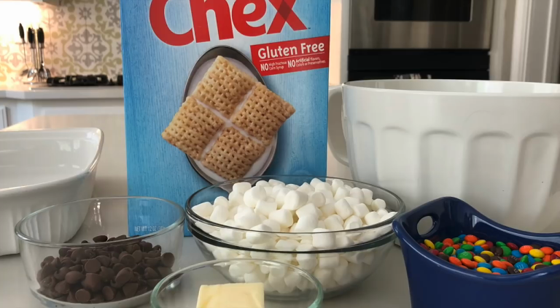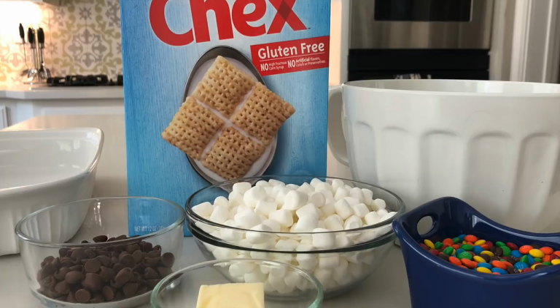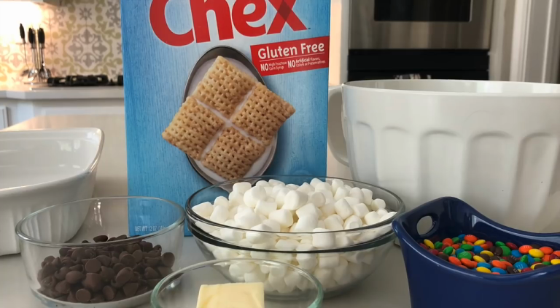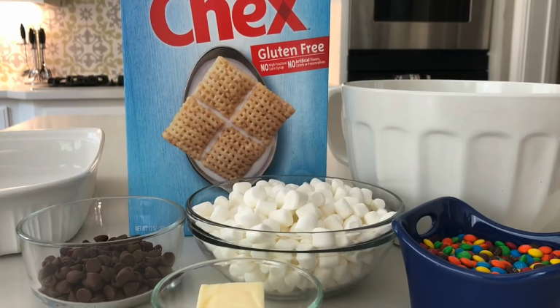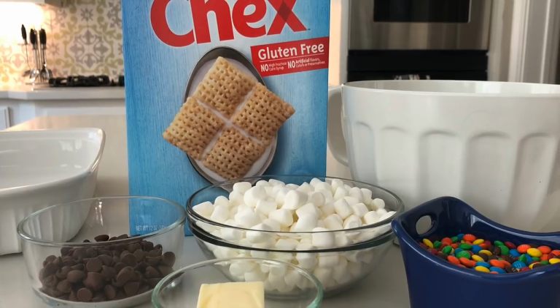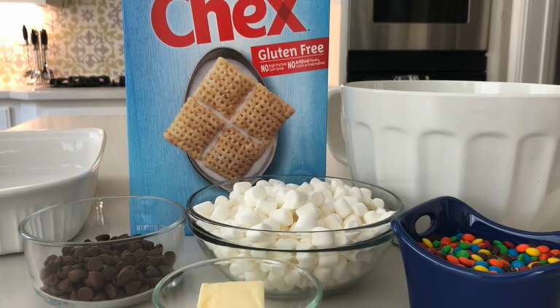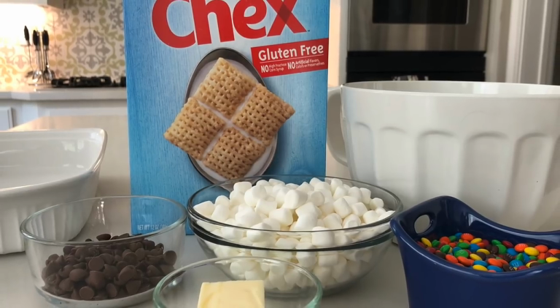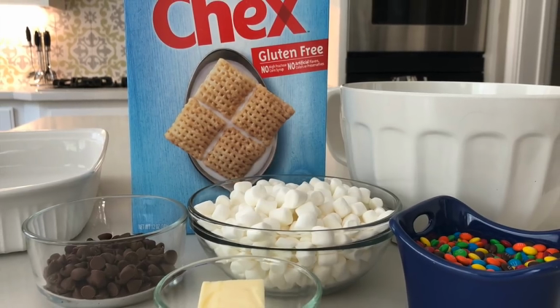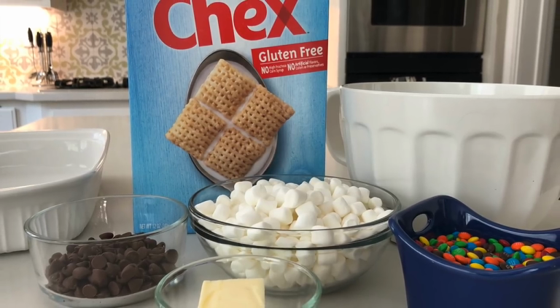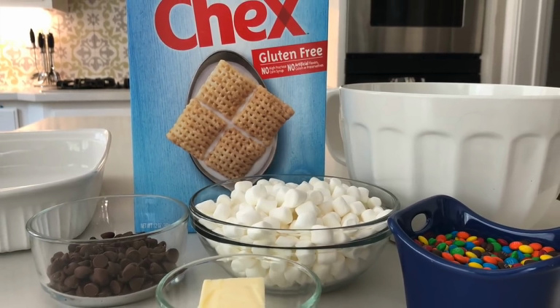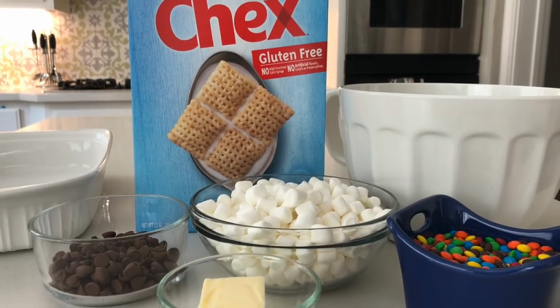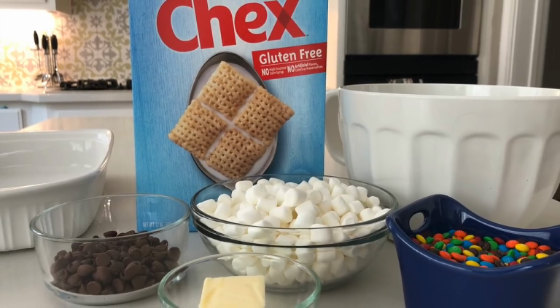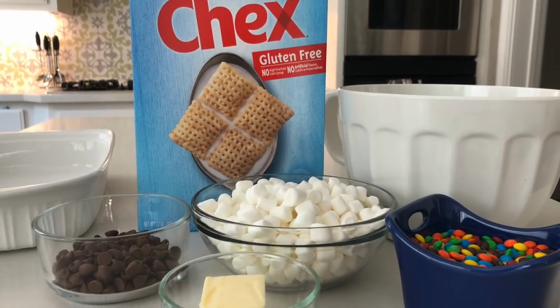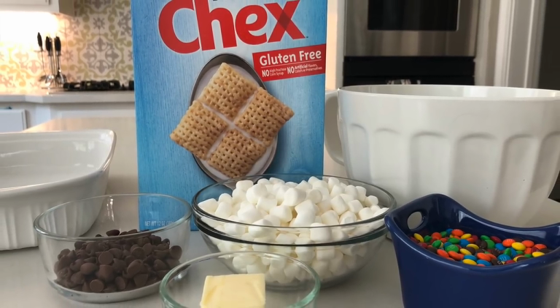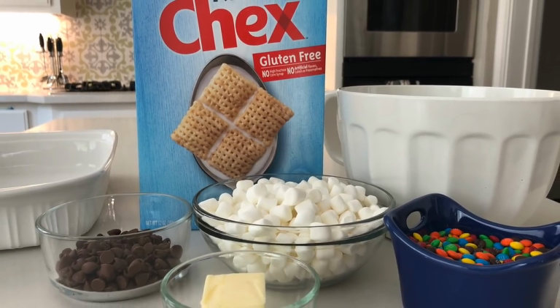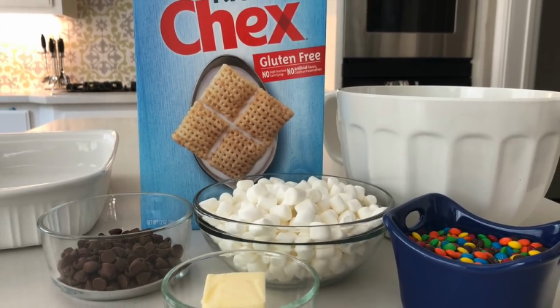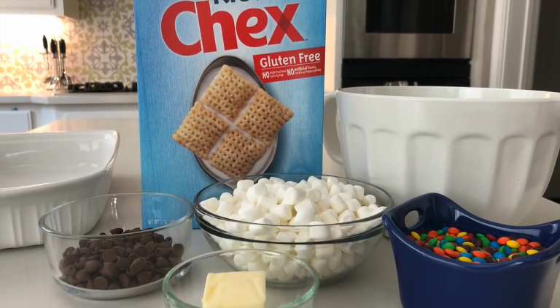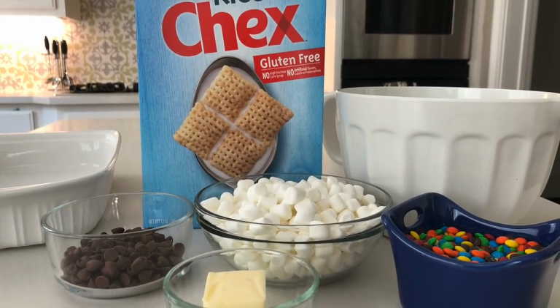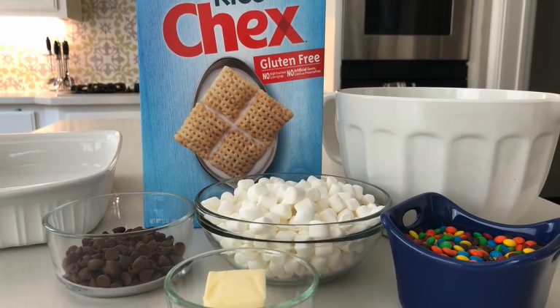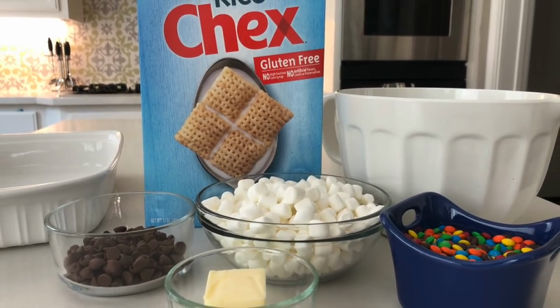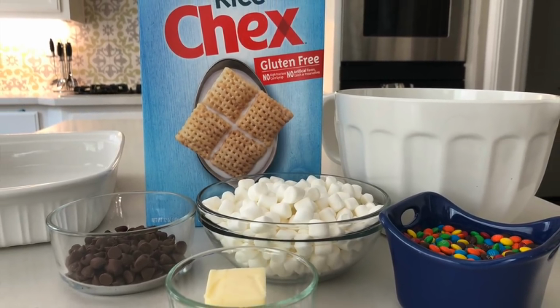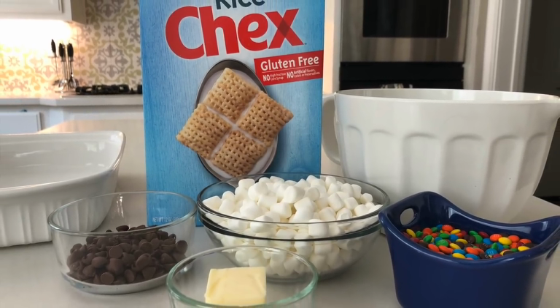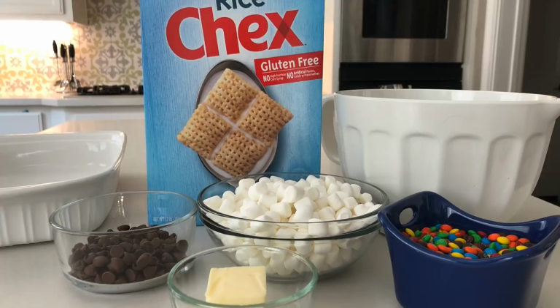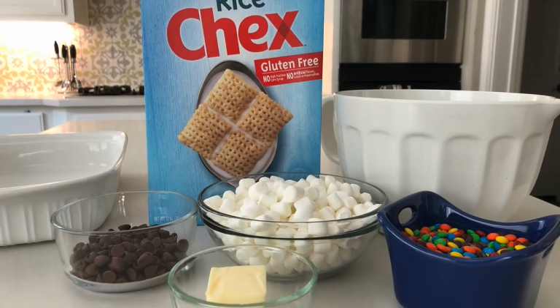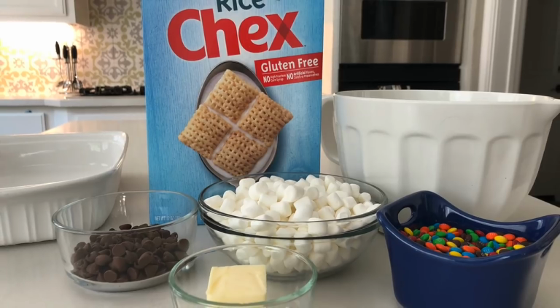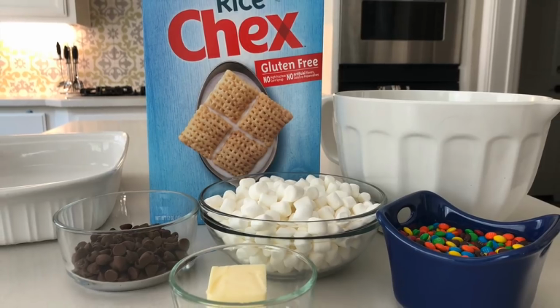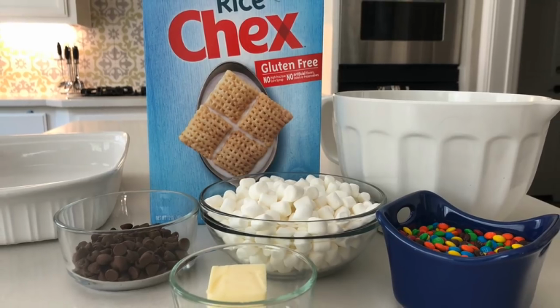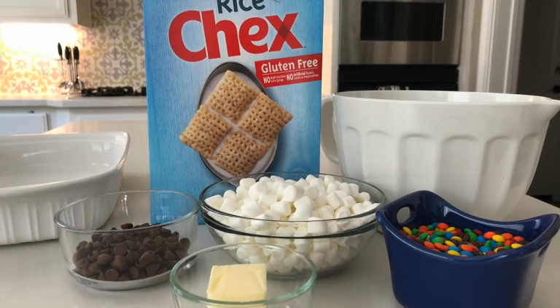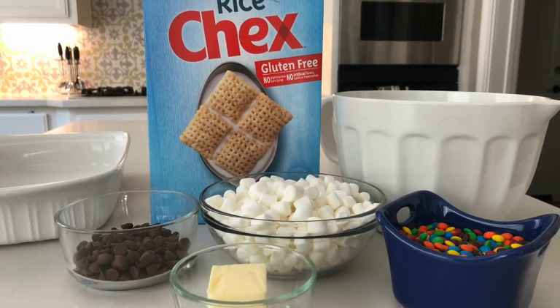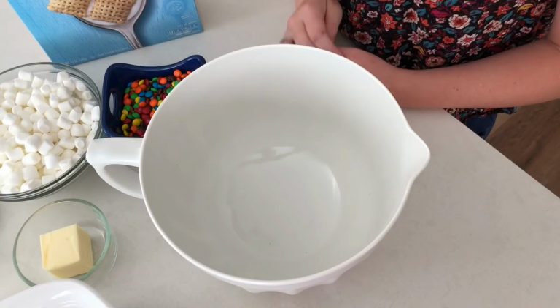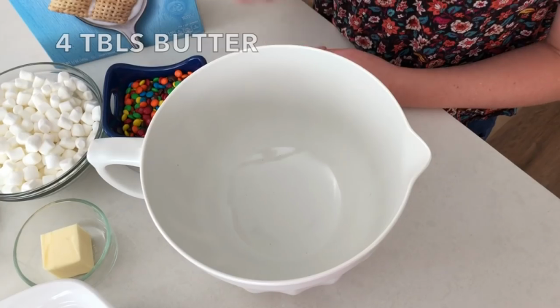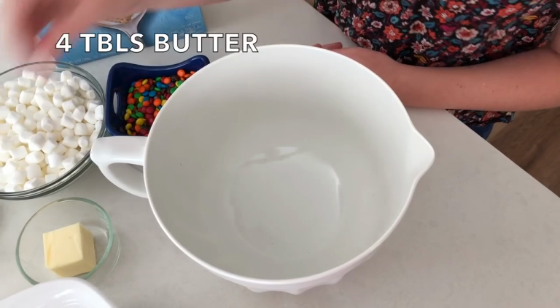The five ingredients you need are Rice Chex Cereal, Marshmallows, Butter, Chocolate Chips, and Candy Coated Chocolate.